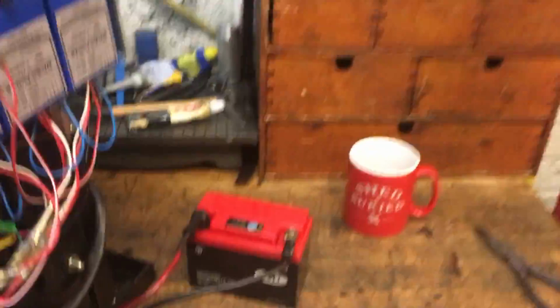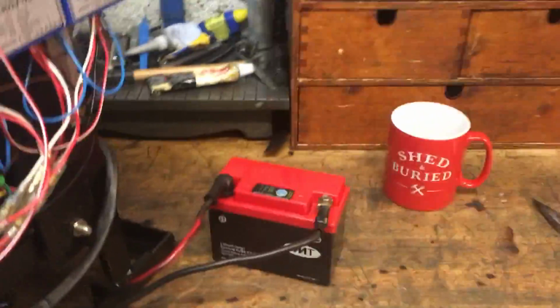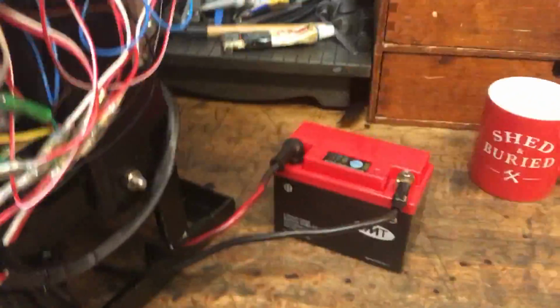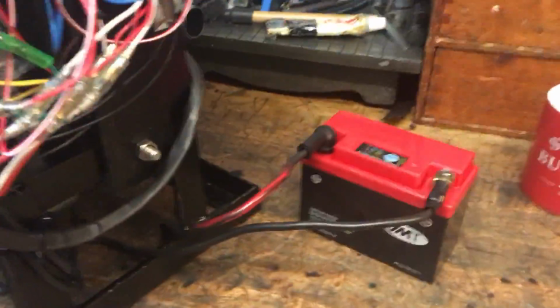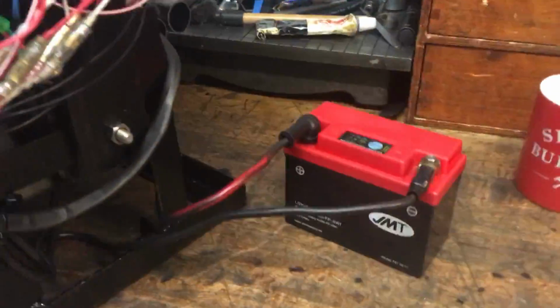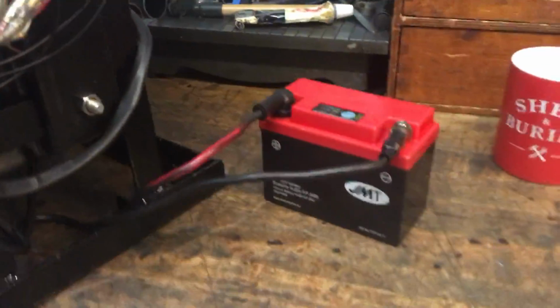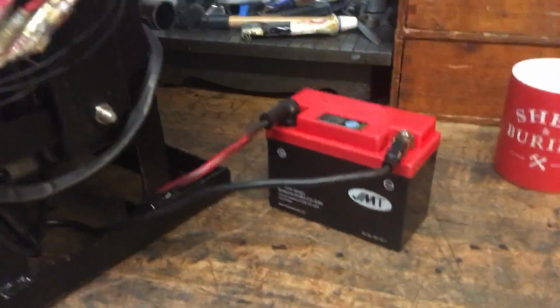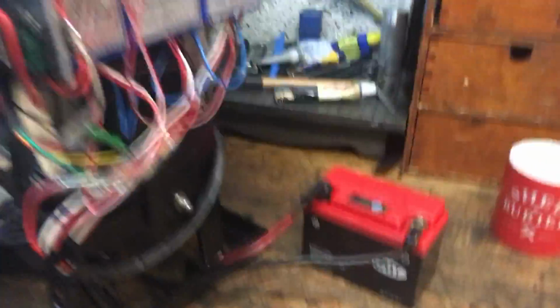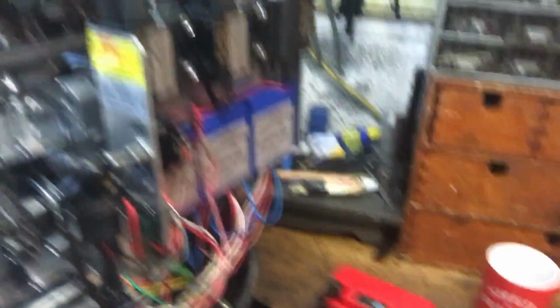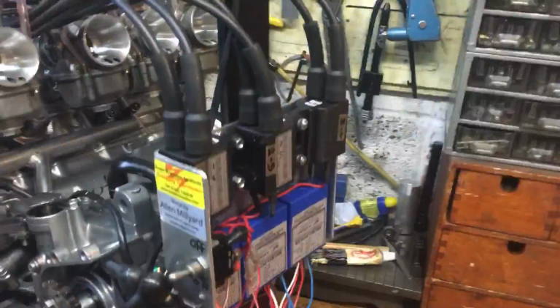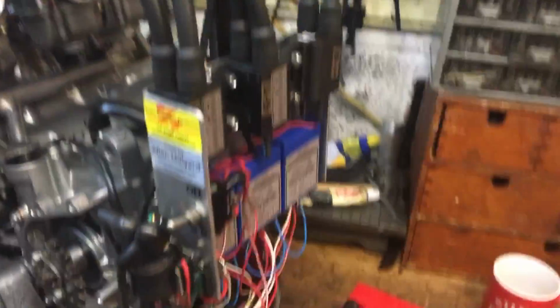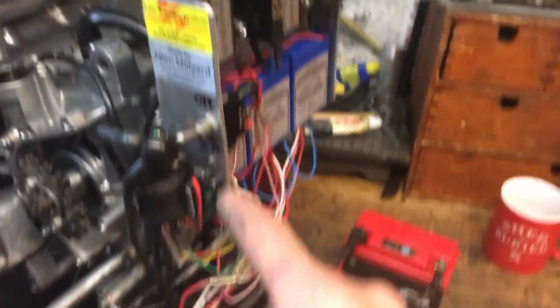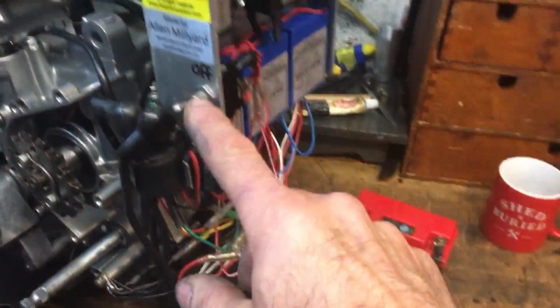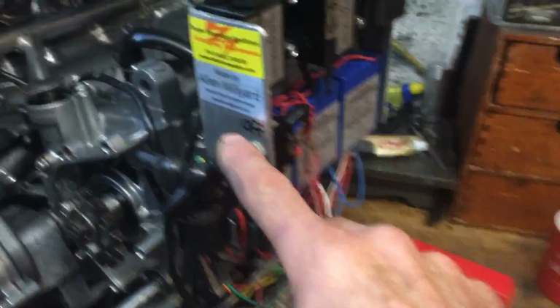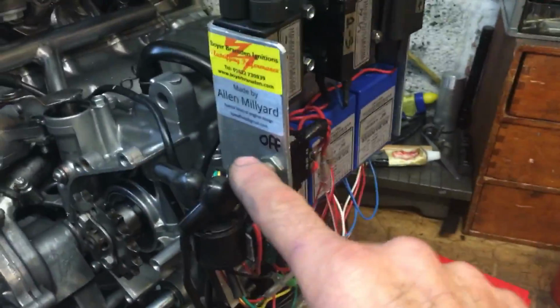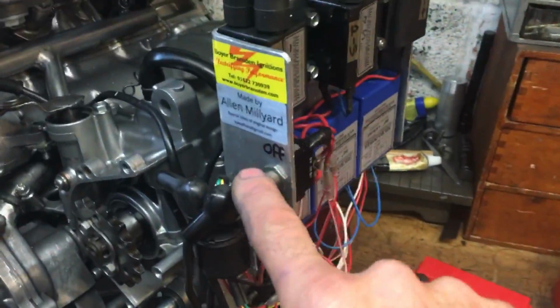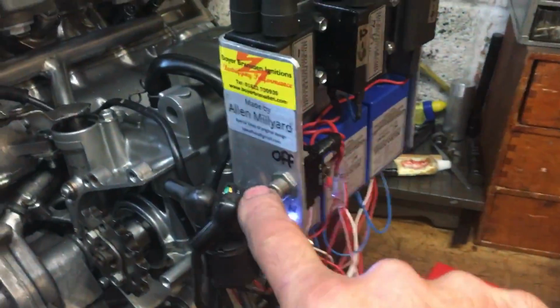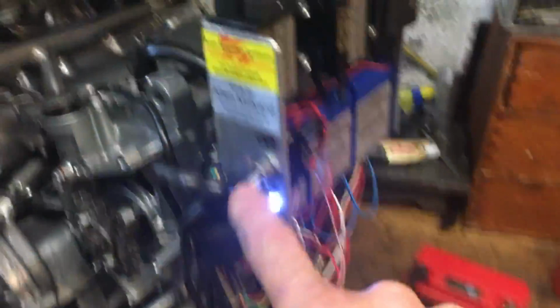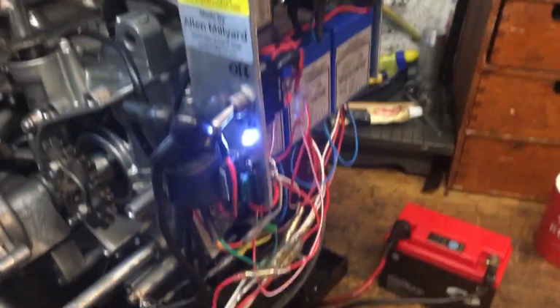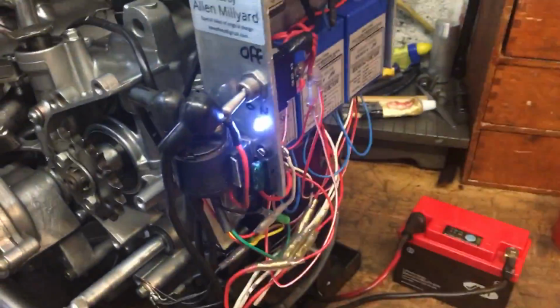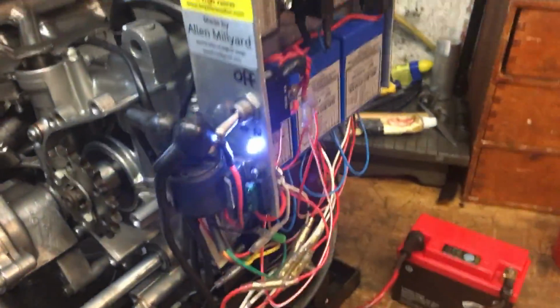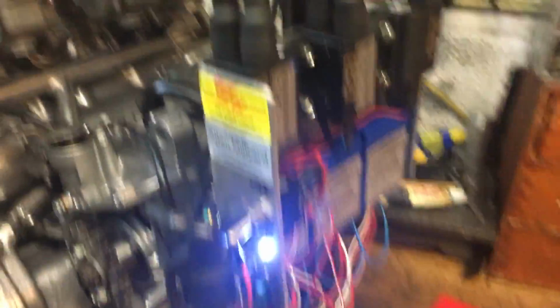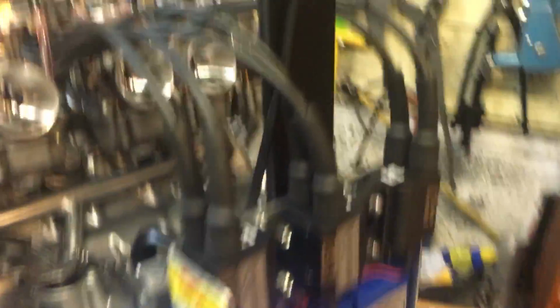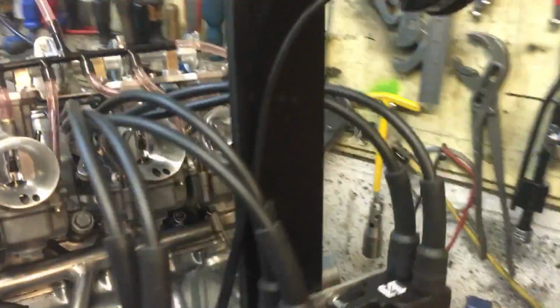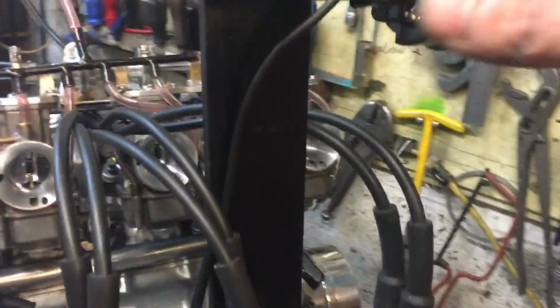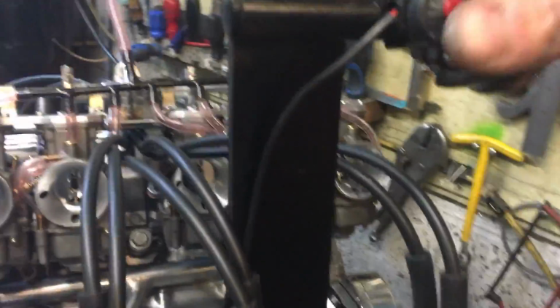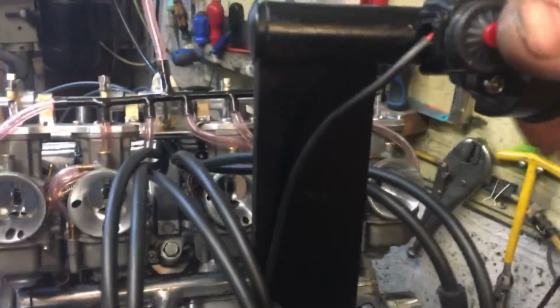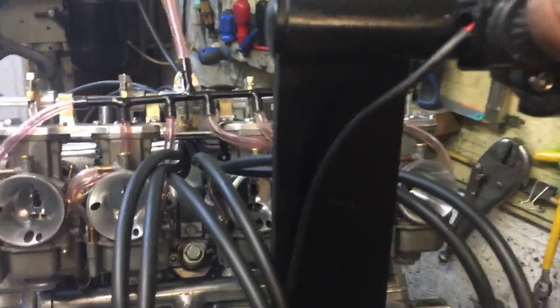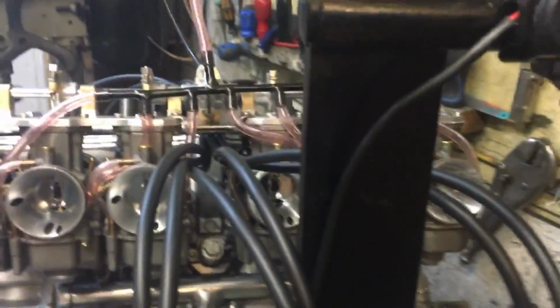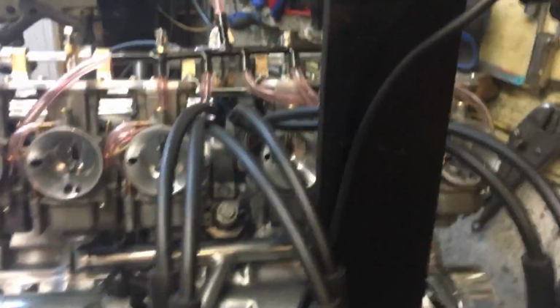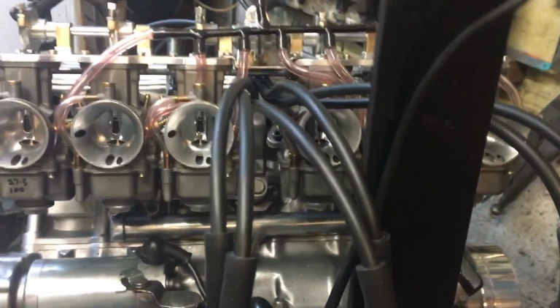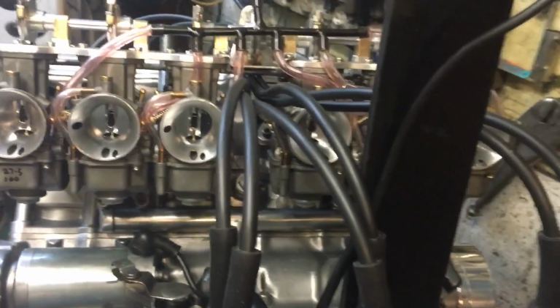Got a little tiny lithium-ion battery. So ignition on, lights up, so a little bit of throttle and we're away.